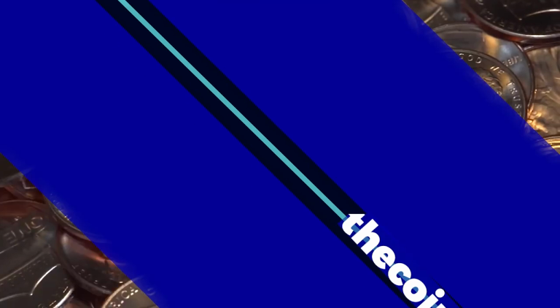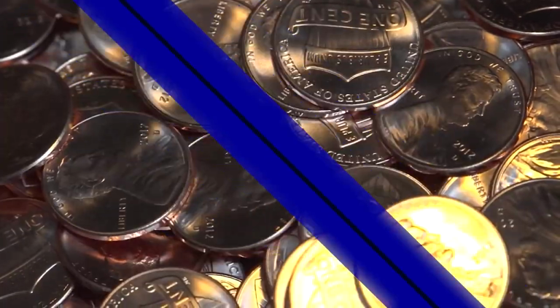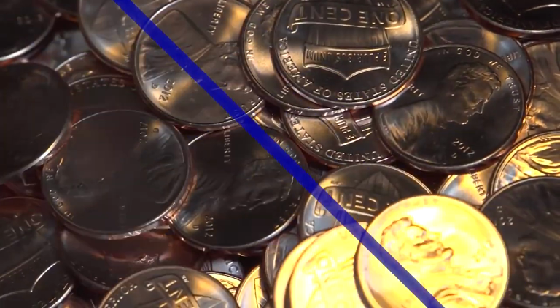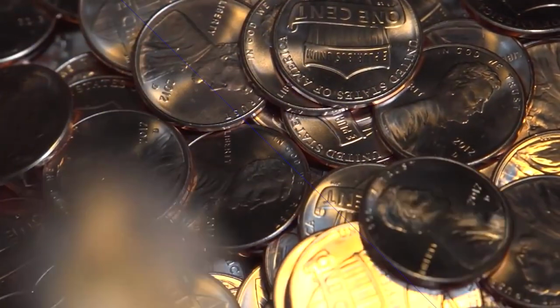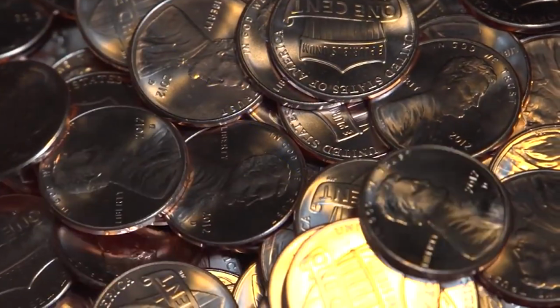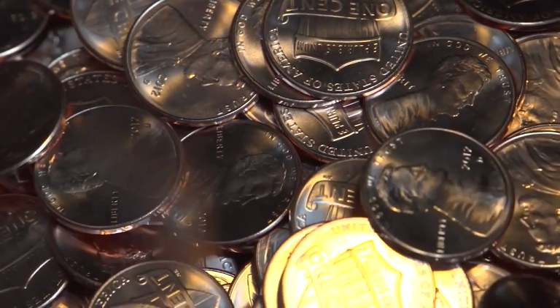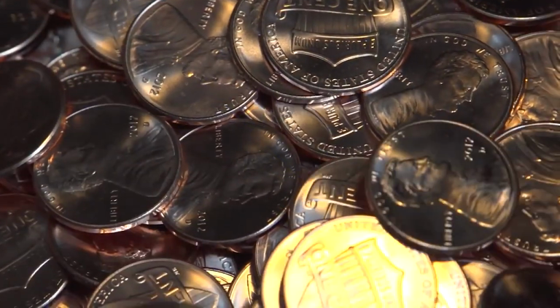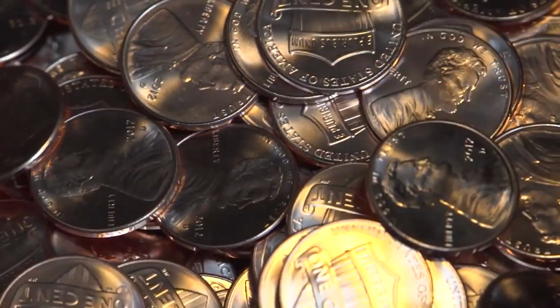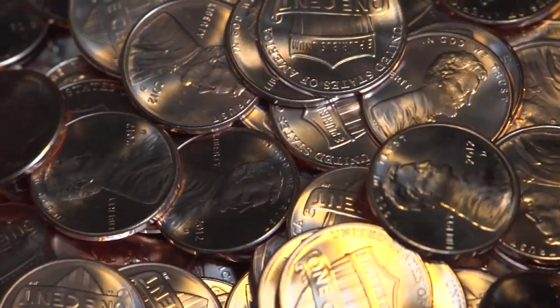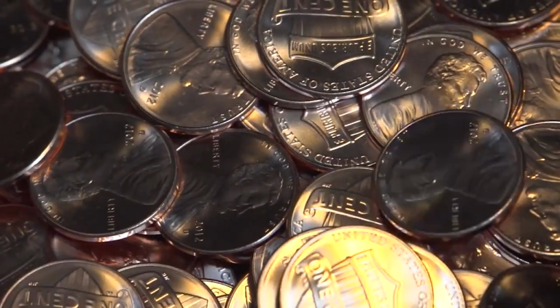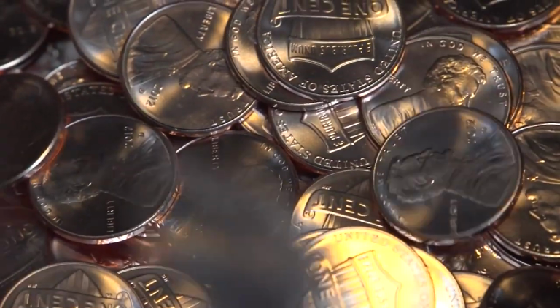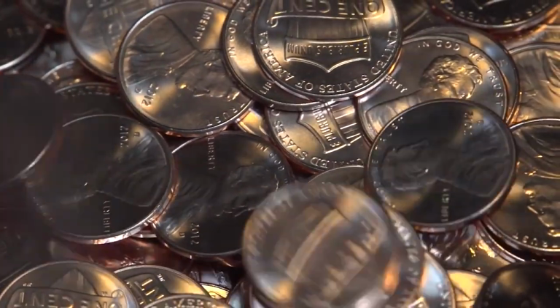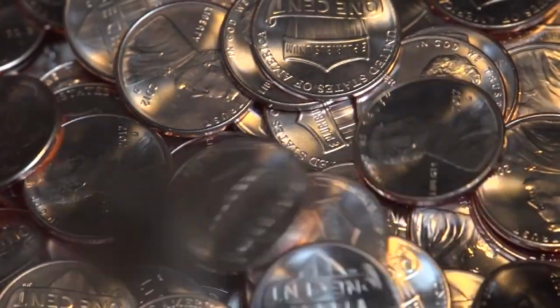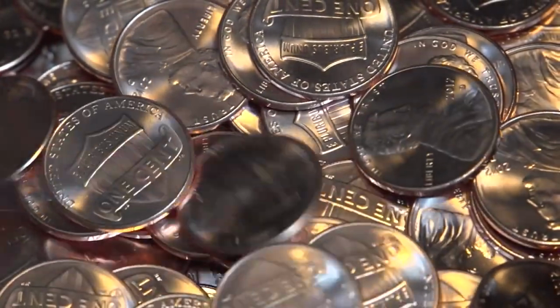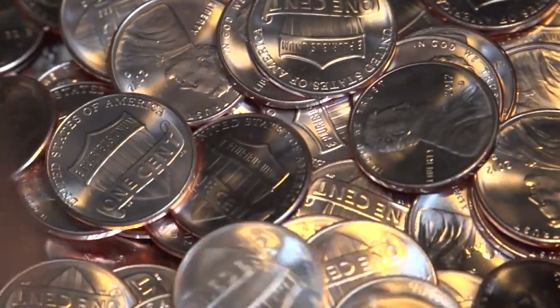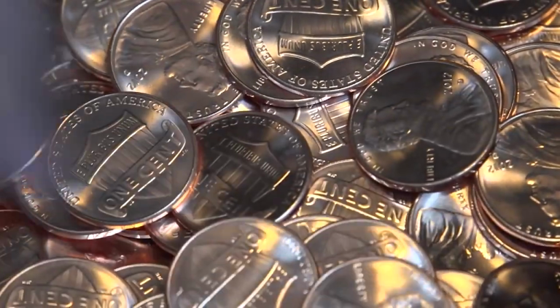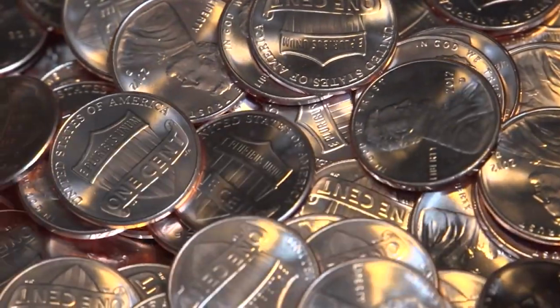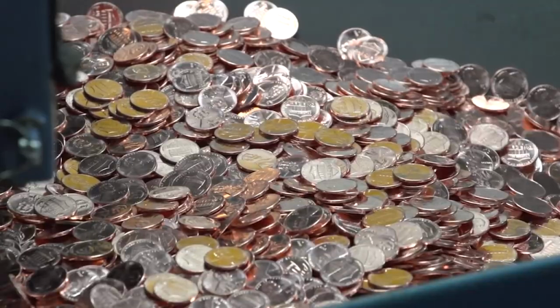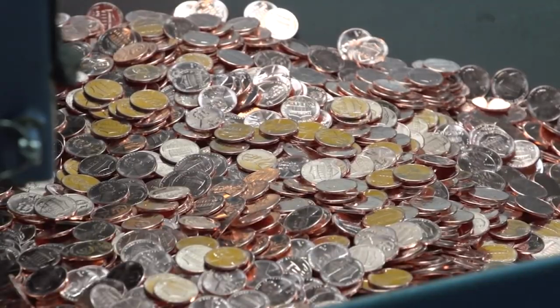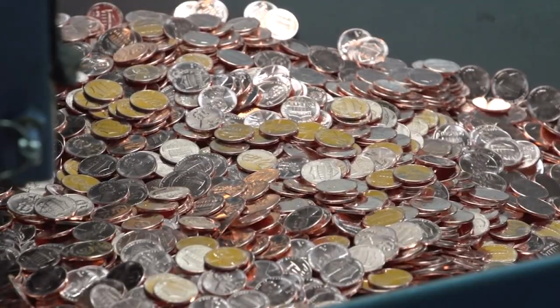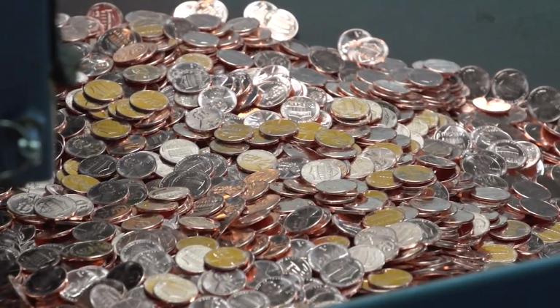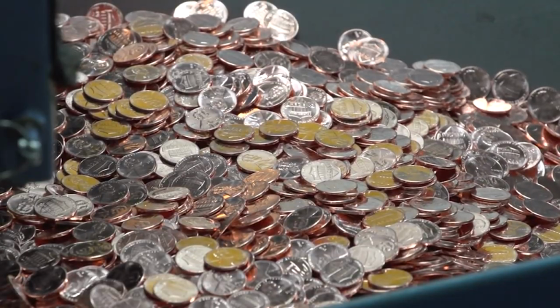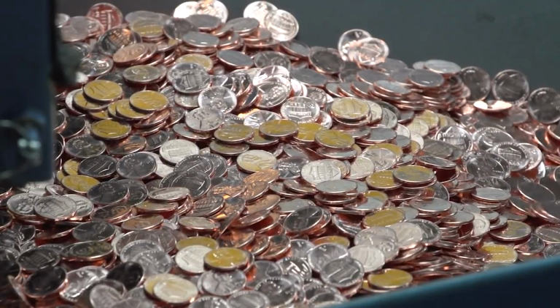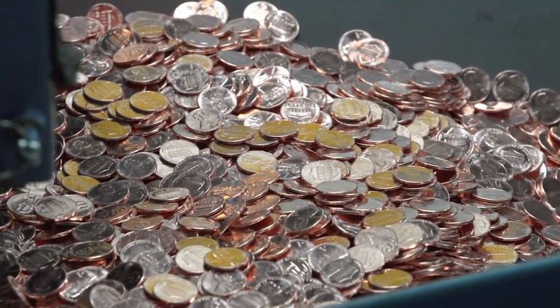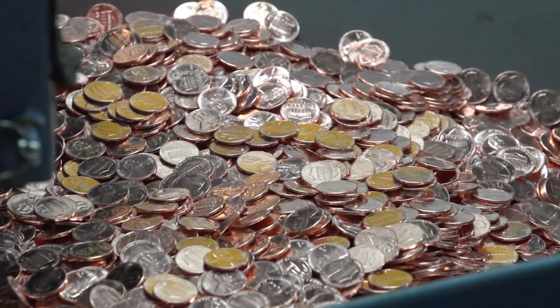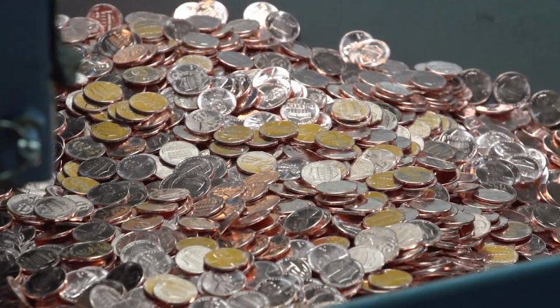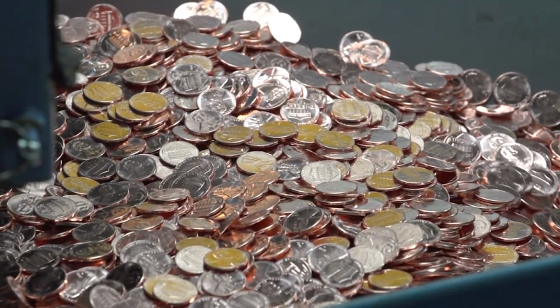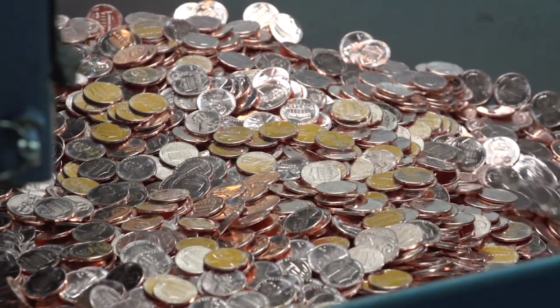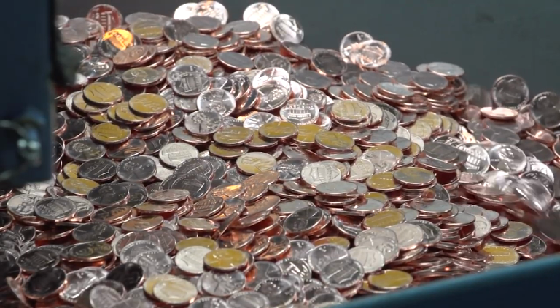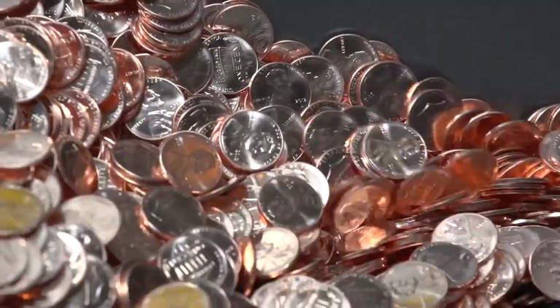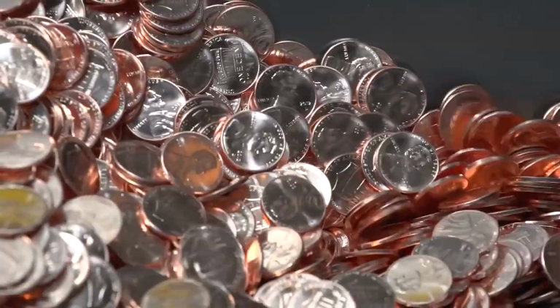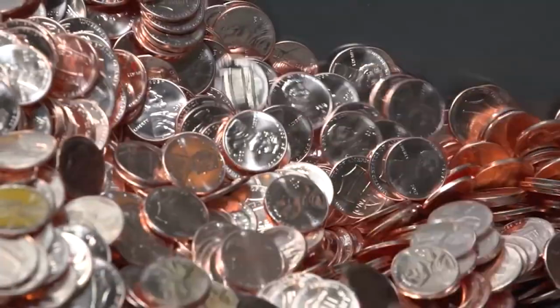Hey everyone, today I'm going to show you several super rare U.S. pennies minted in different years and at different mint conditions.